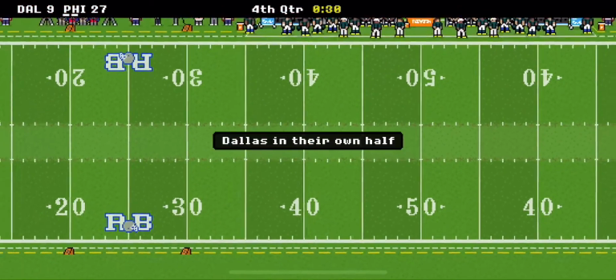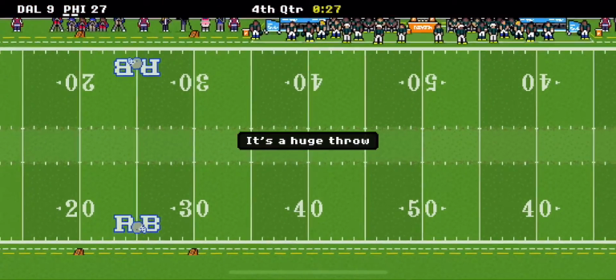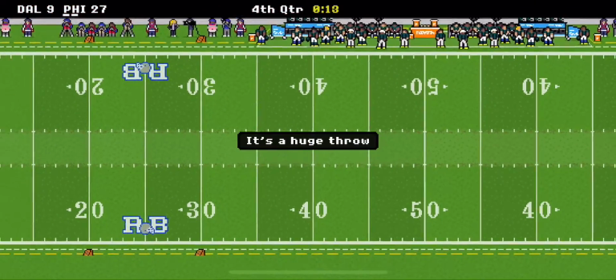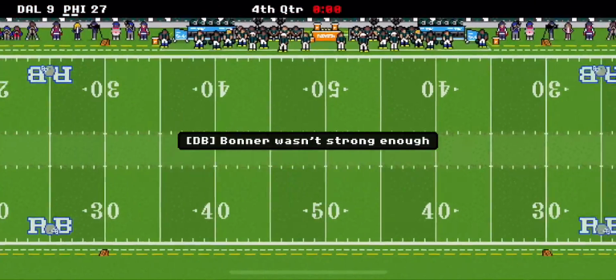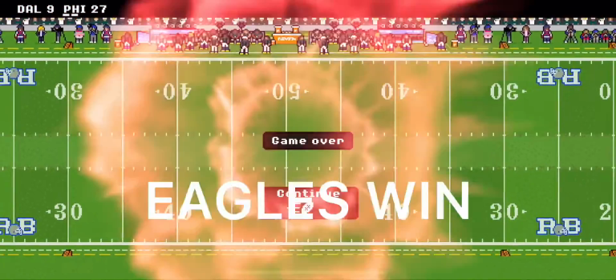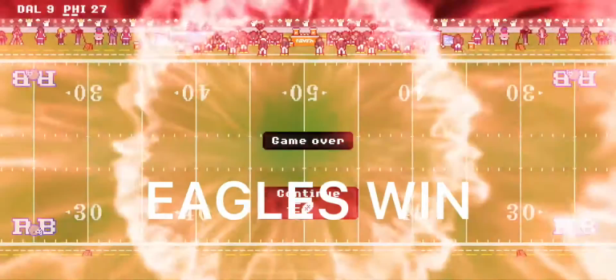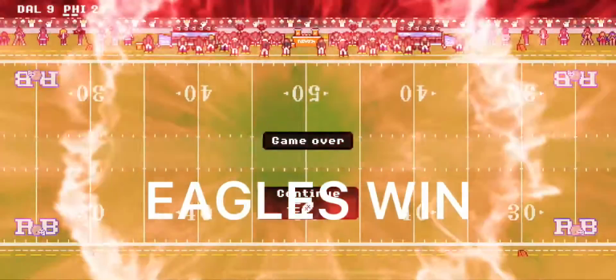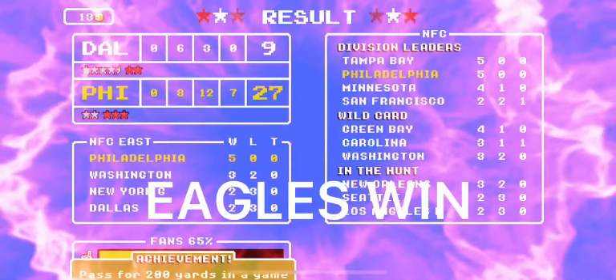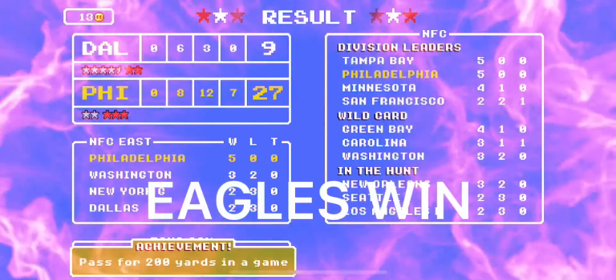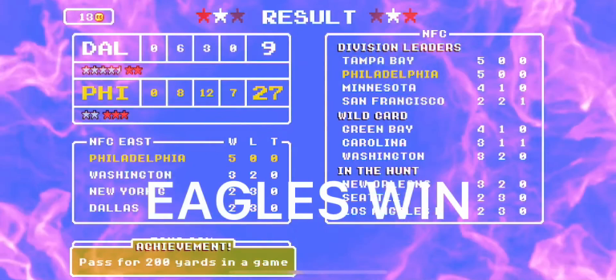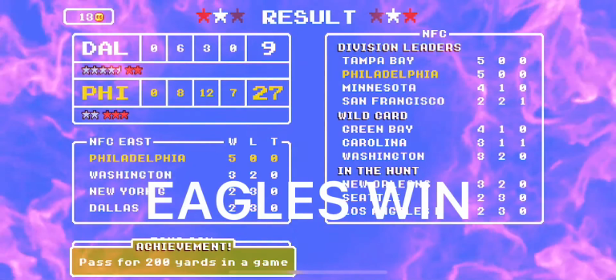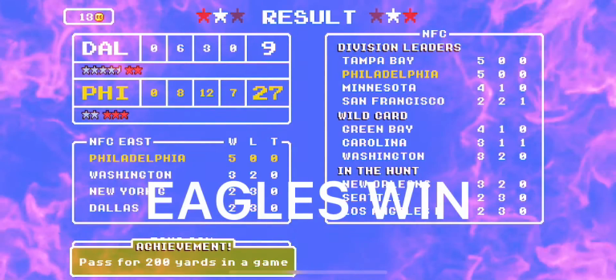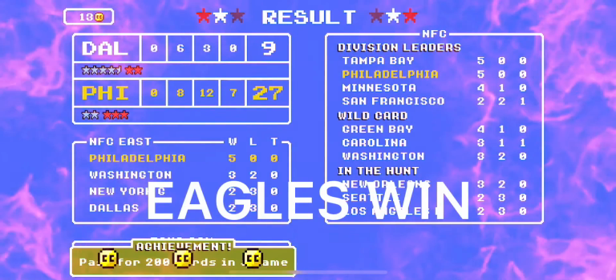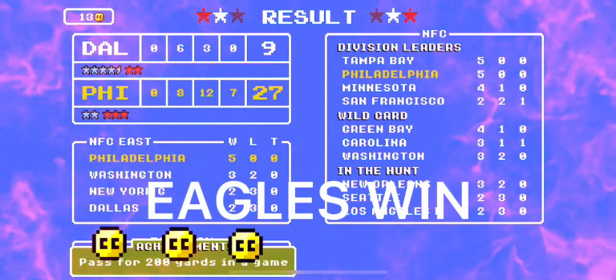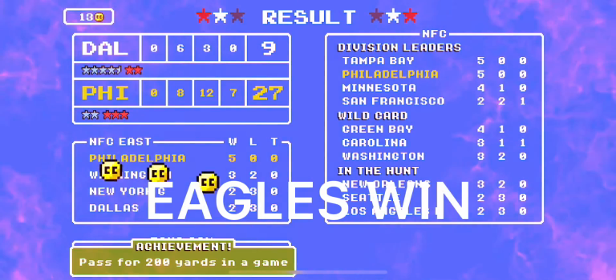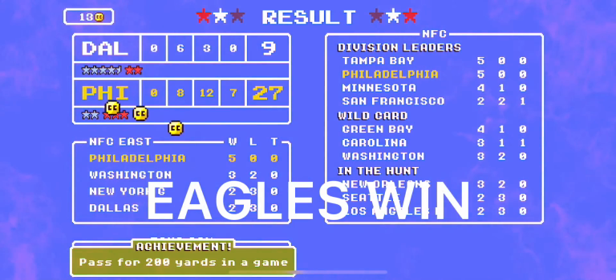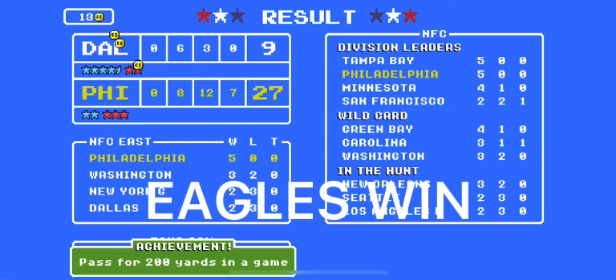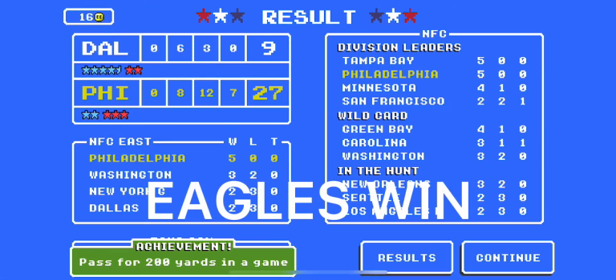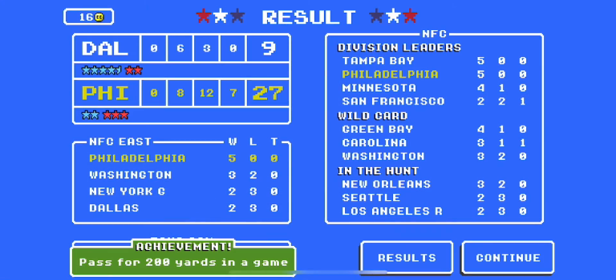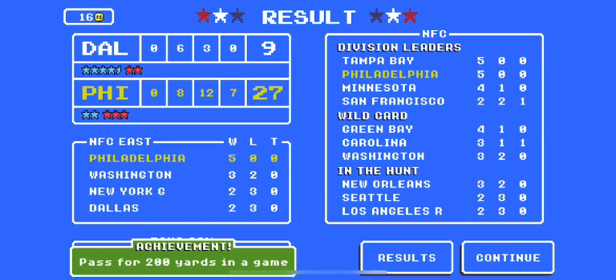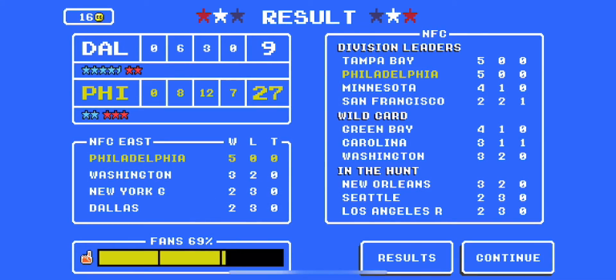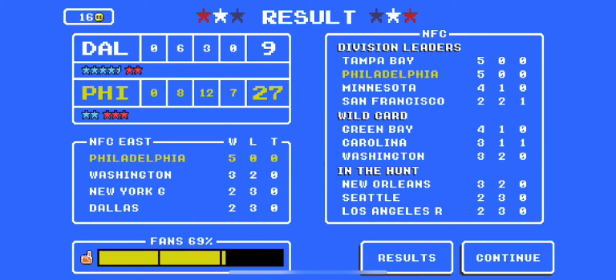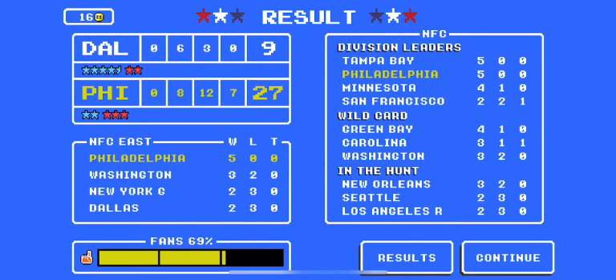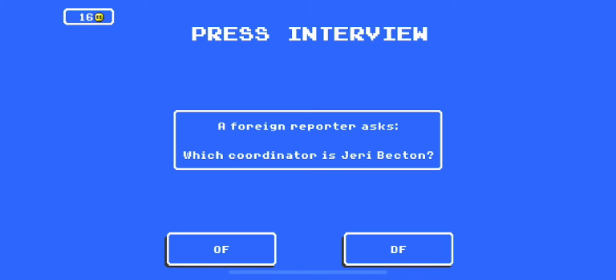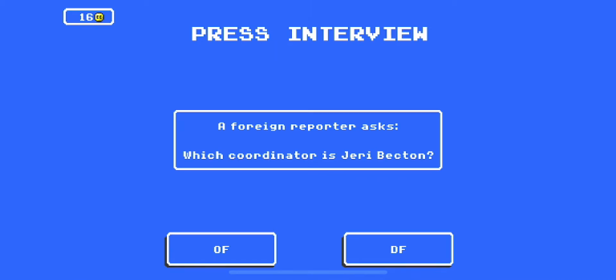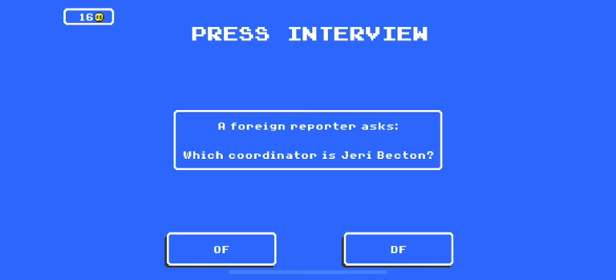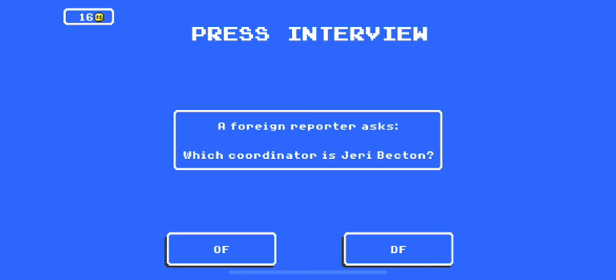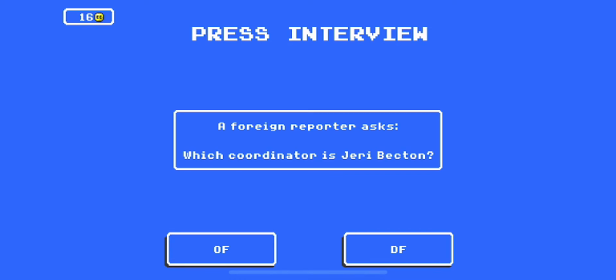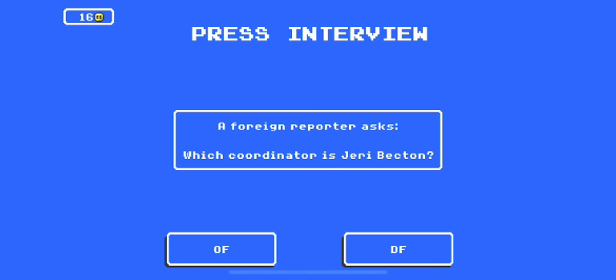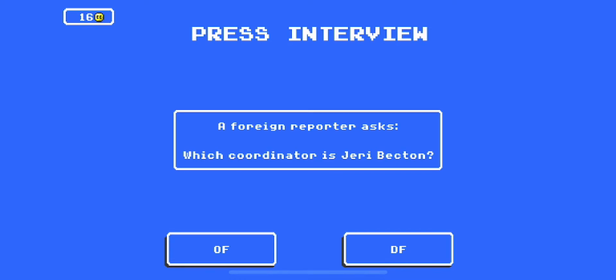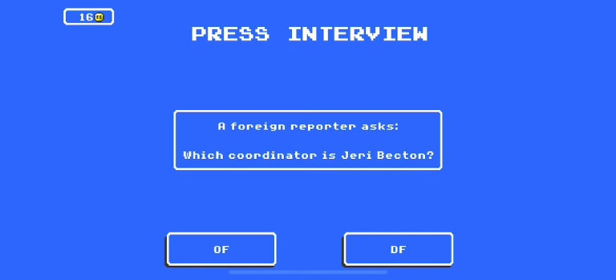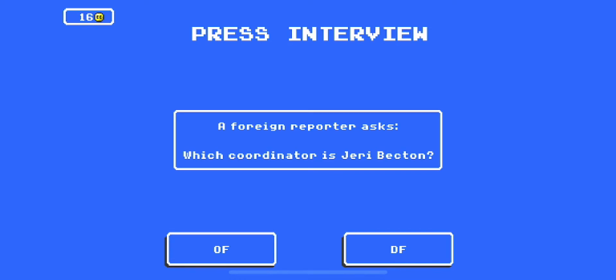Good defense there. However, this game is over — Philadelphia has won.